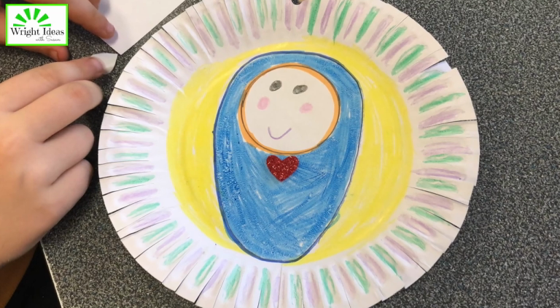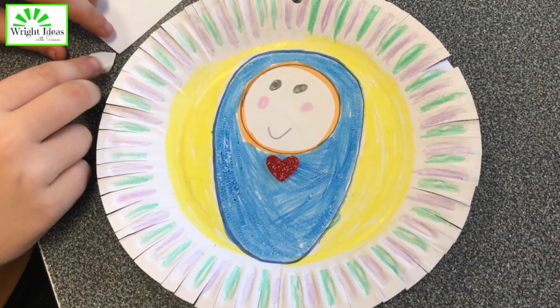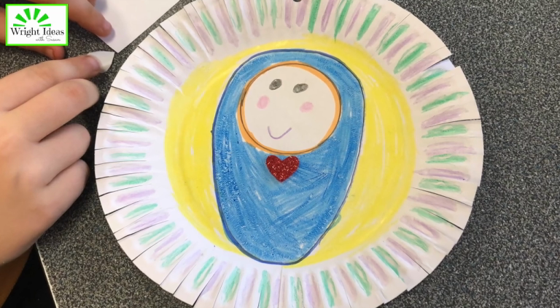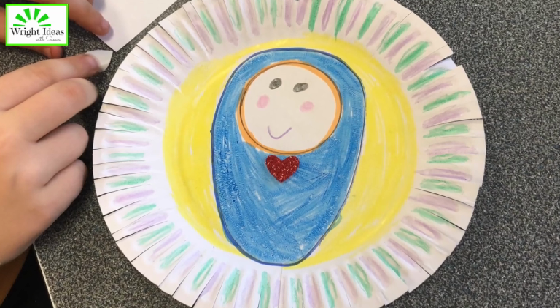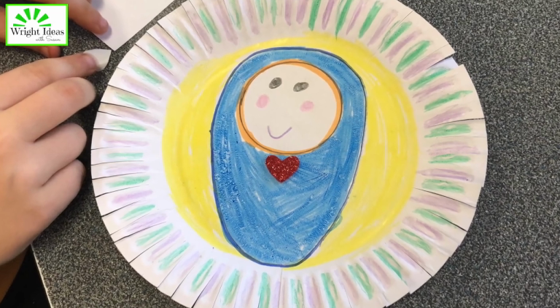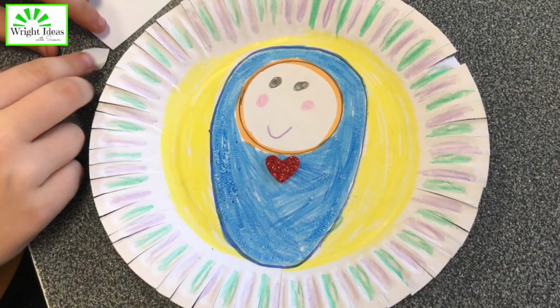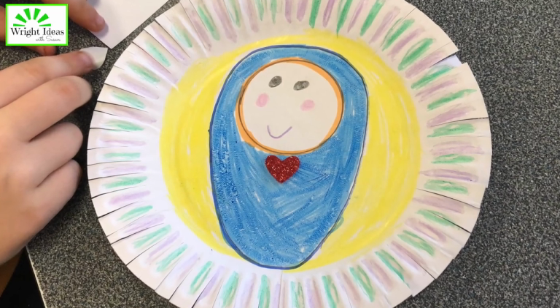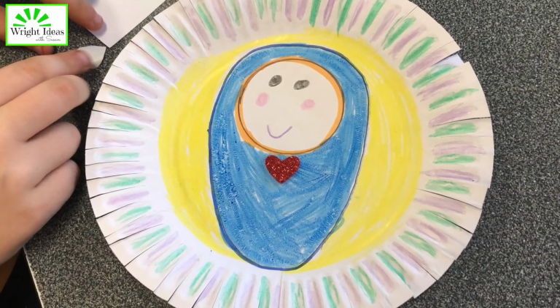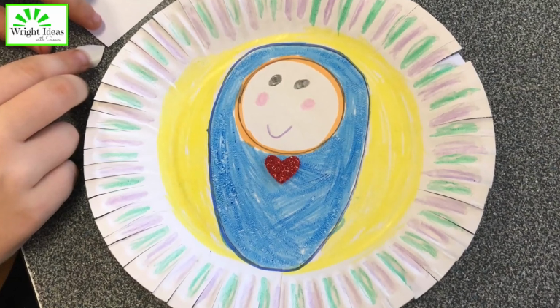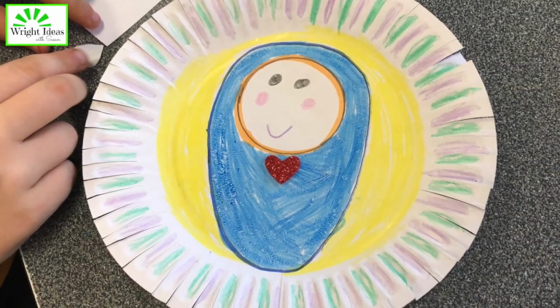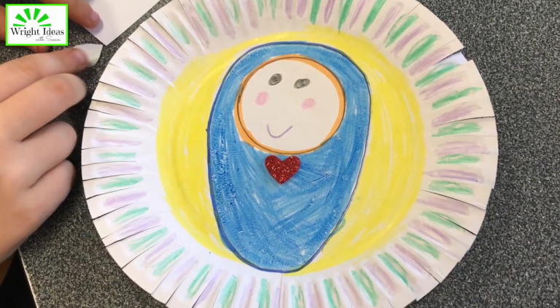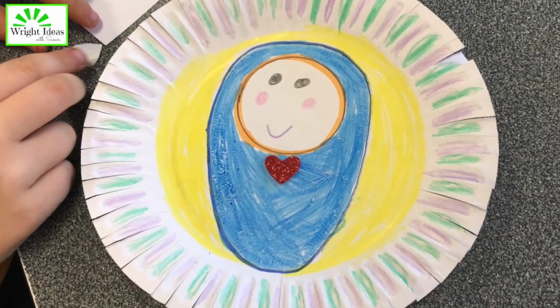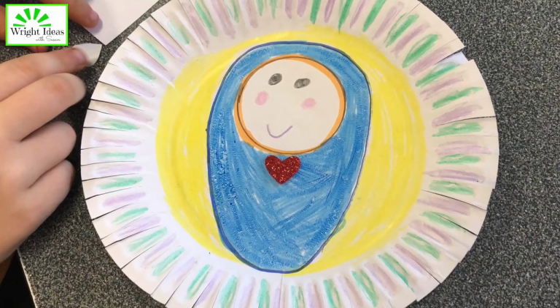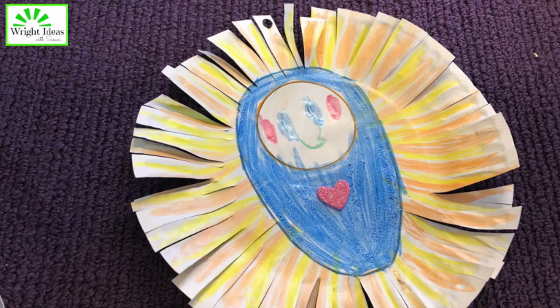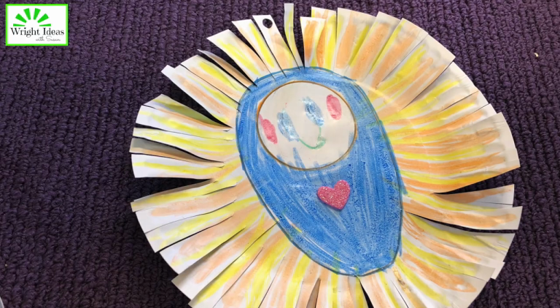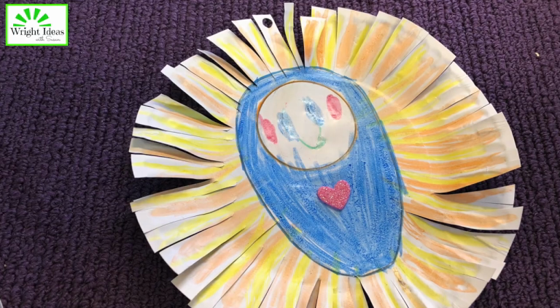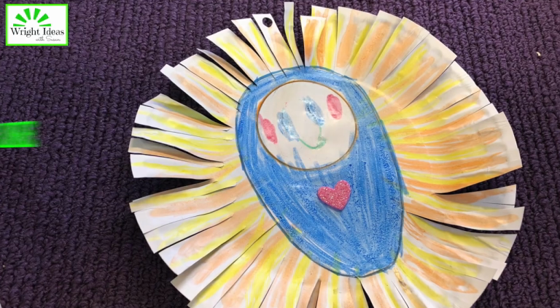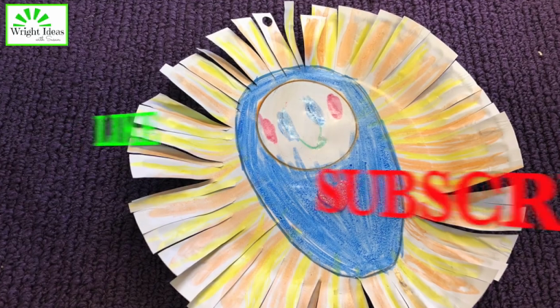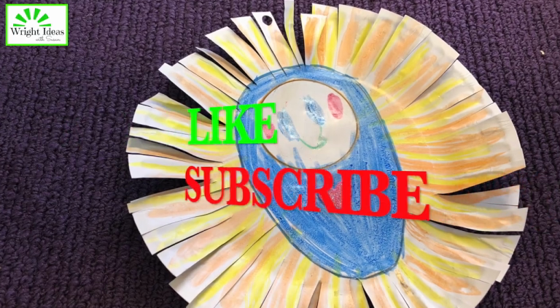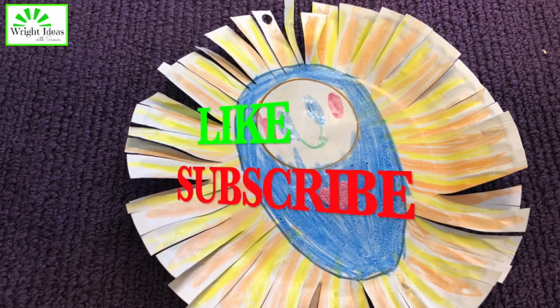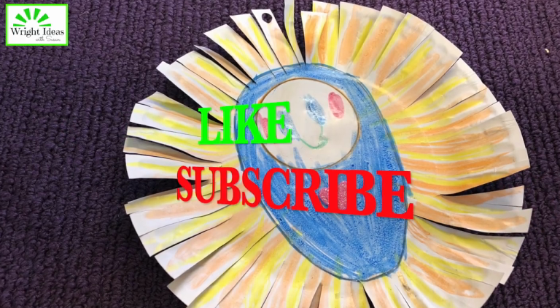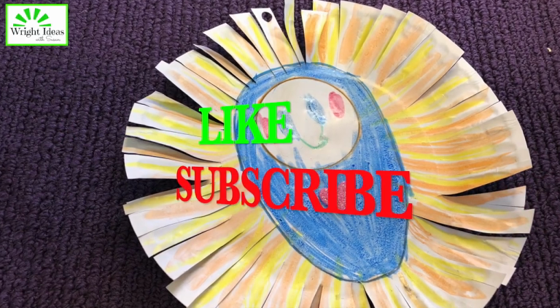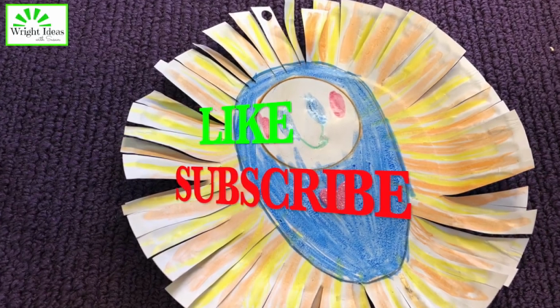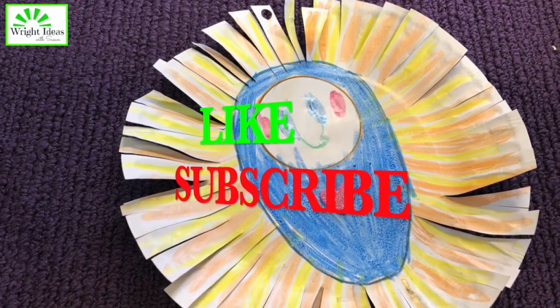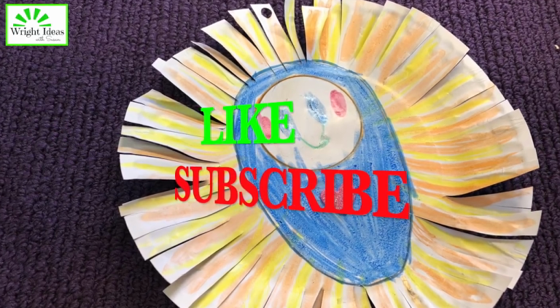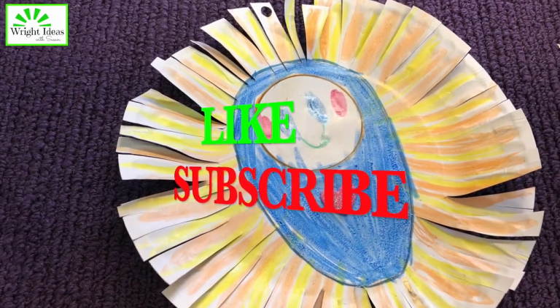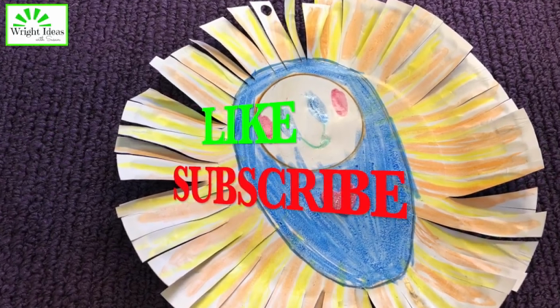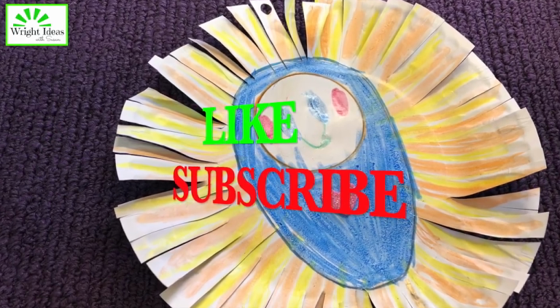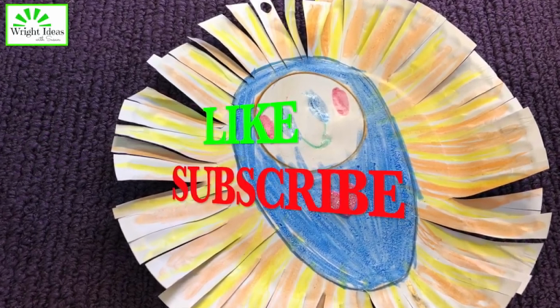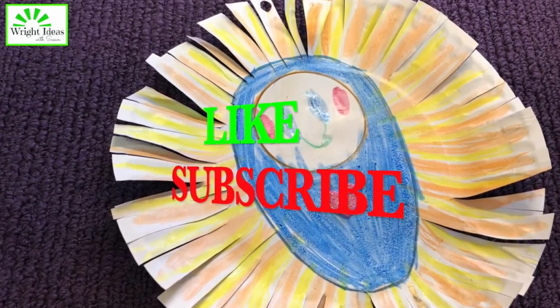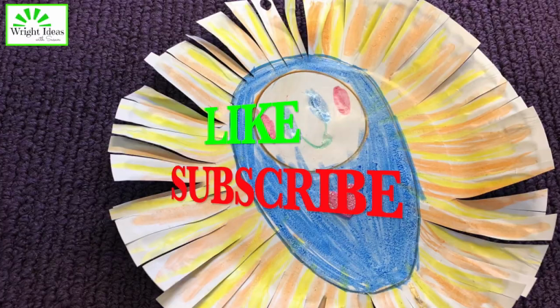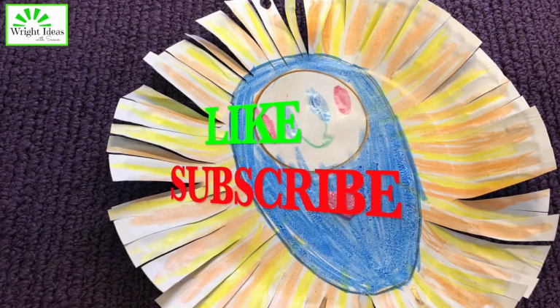Thanks so much for watching, and don't forget to like and subscribe for more ideas.